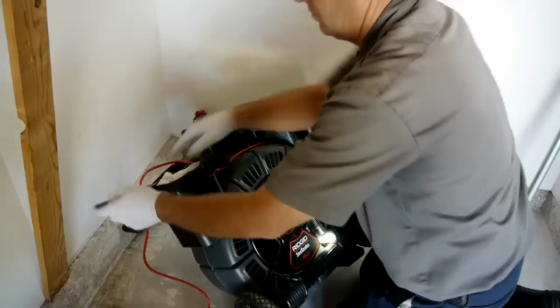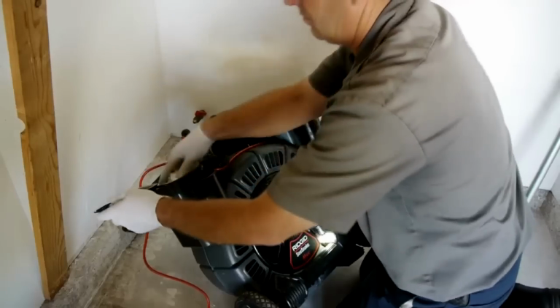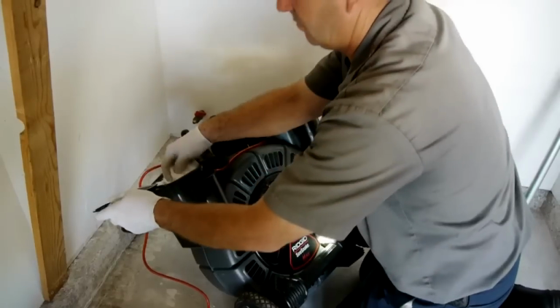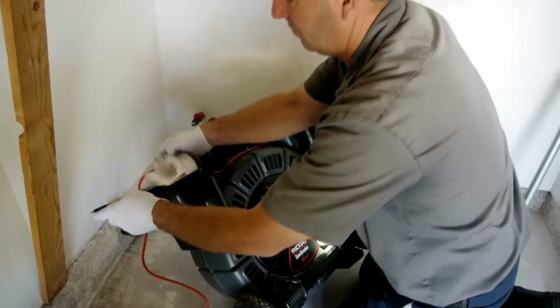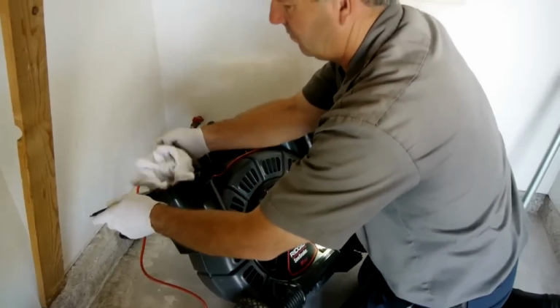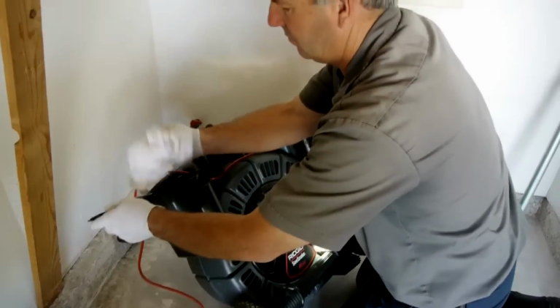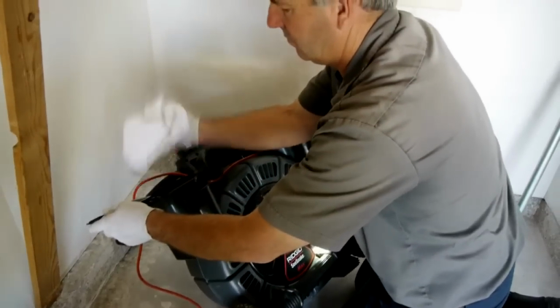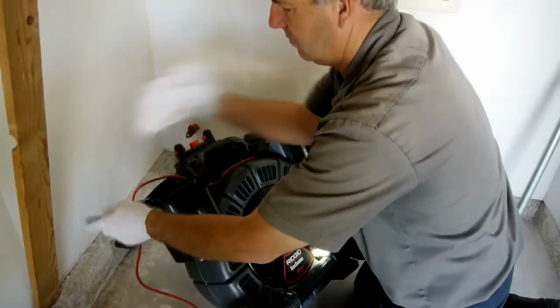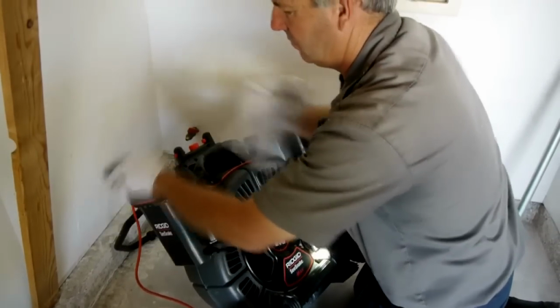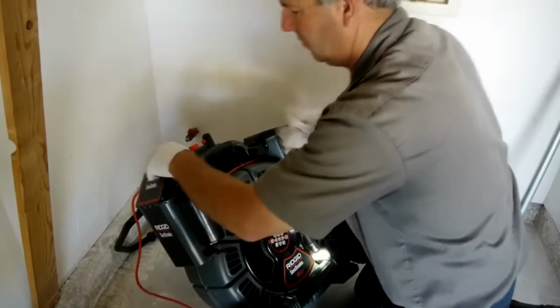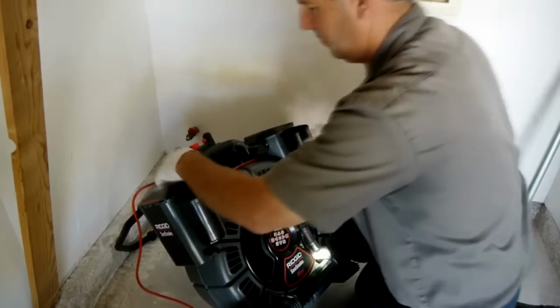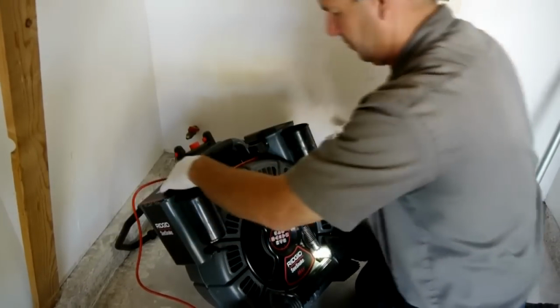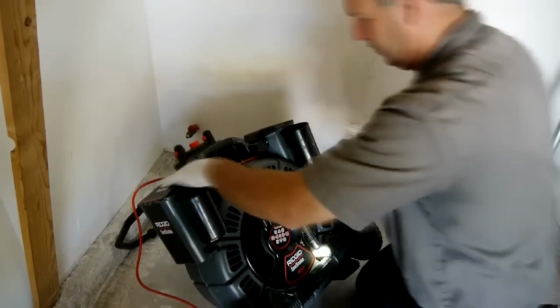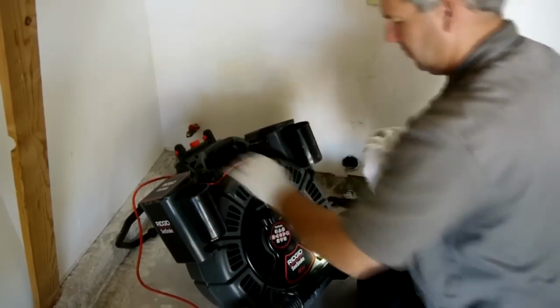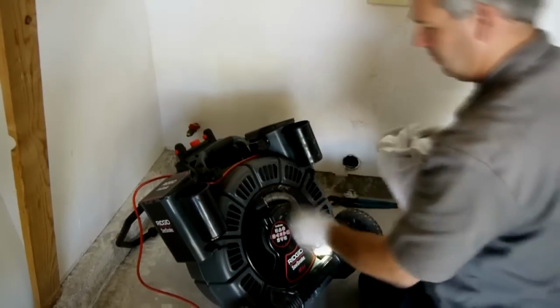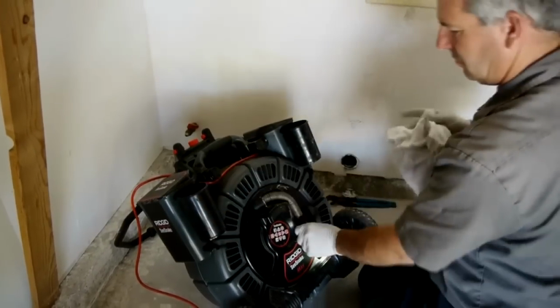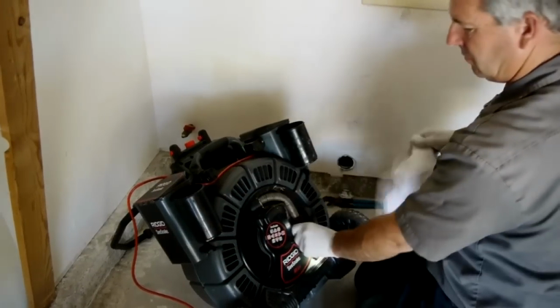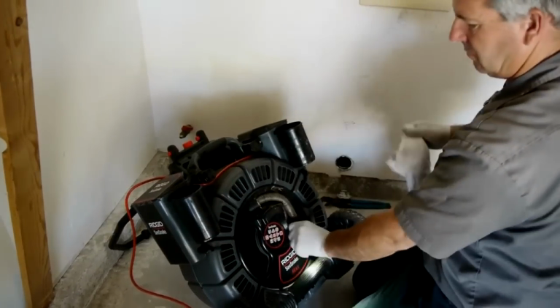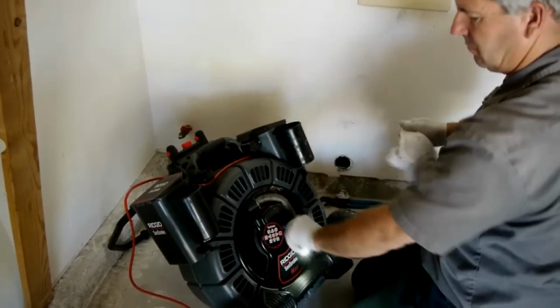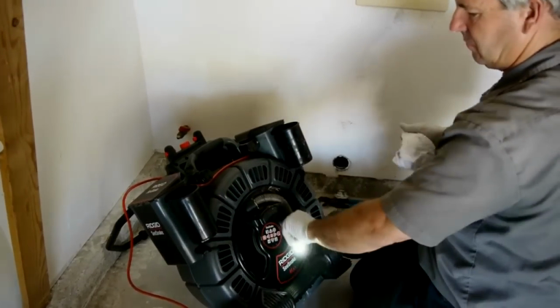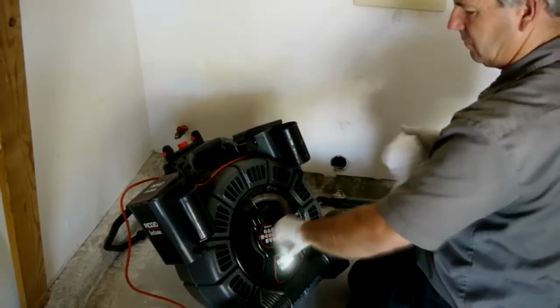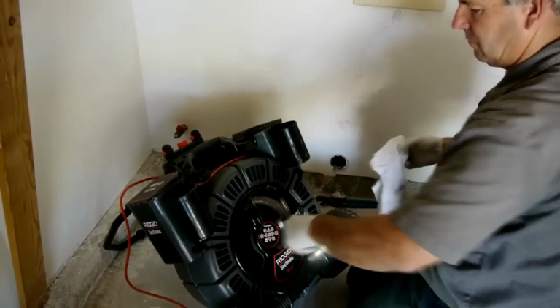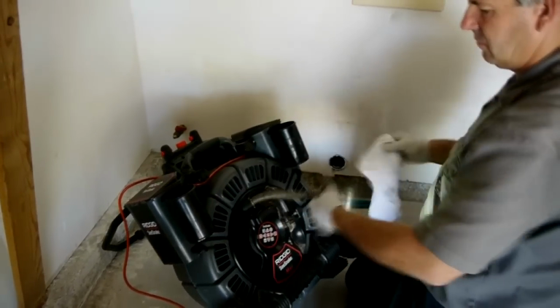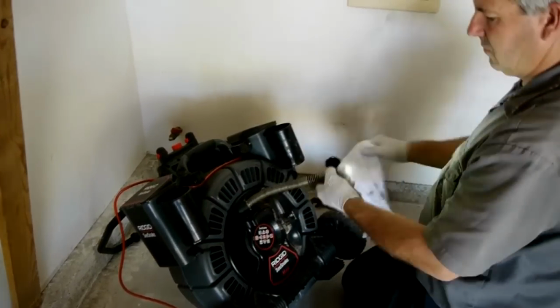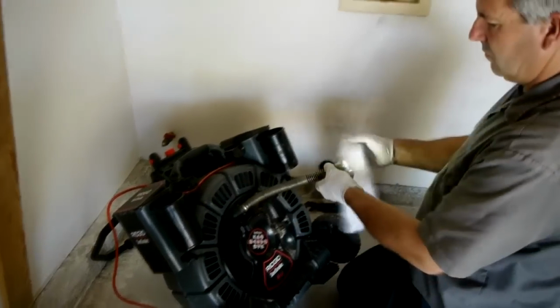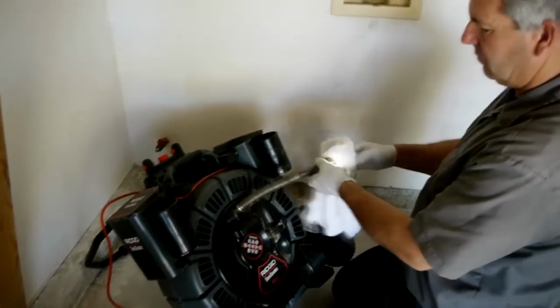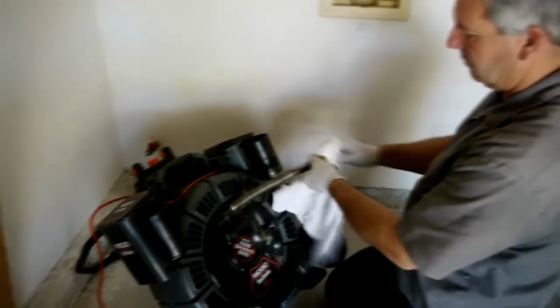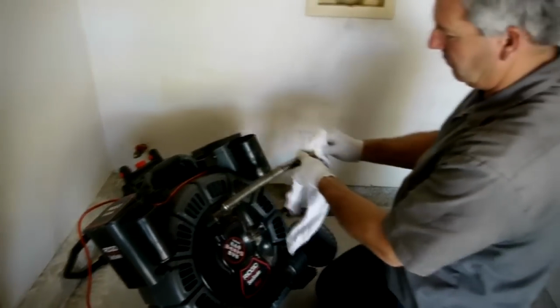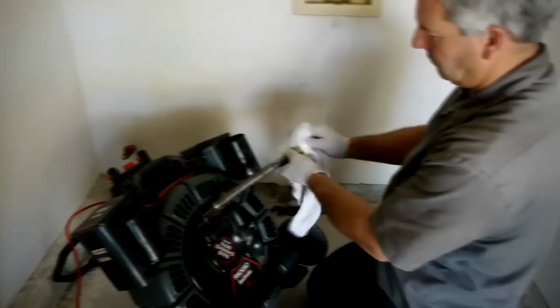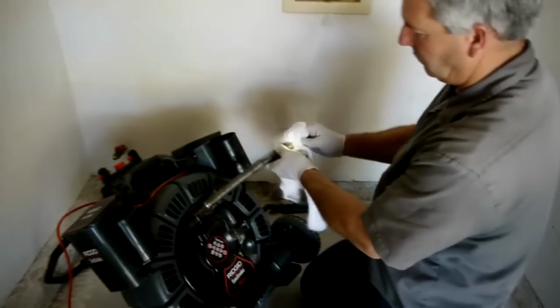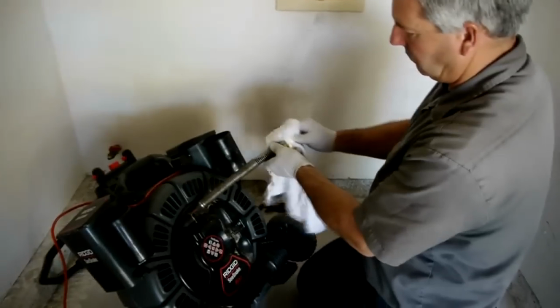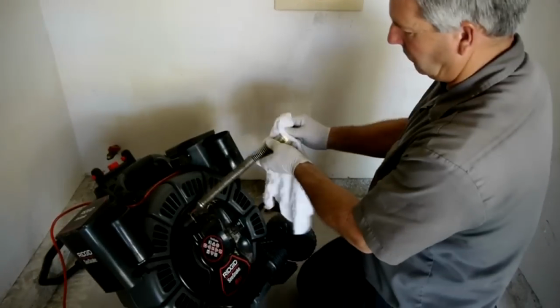Now that you've seen the RM200, visit ridgid.com to learn more or schedule a demonstration.